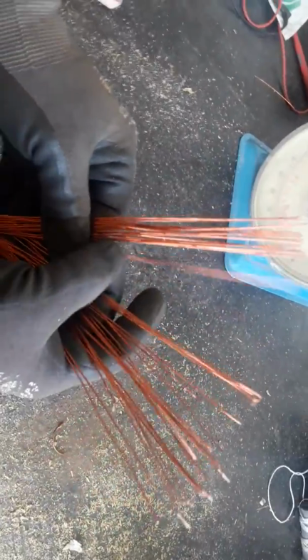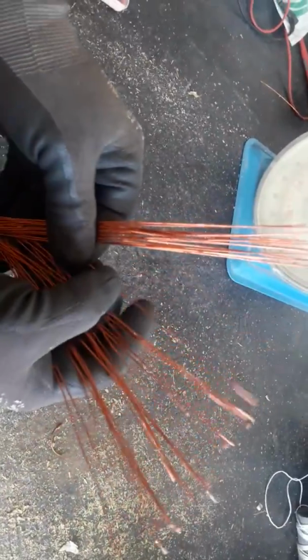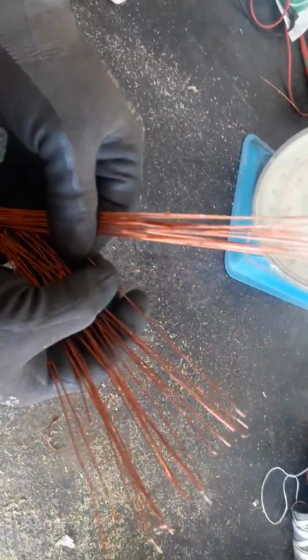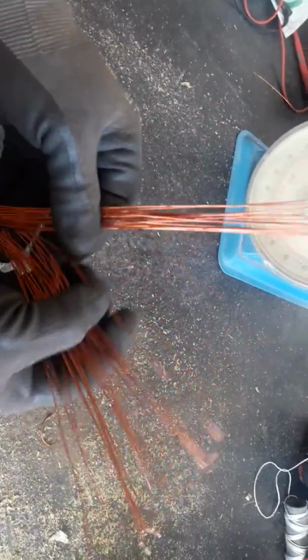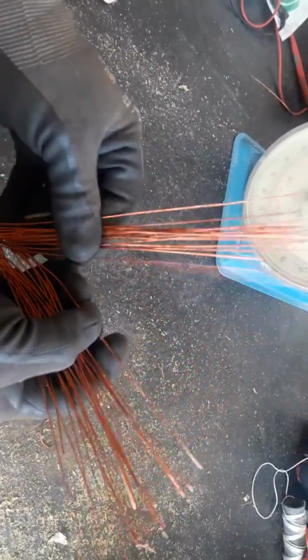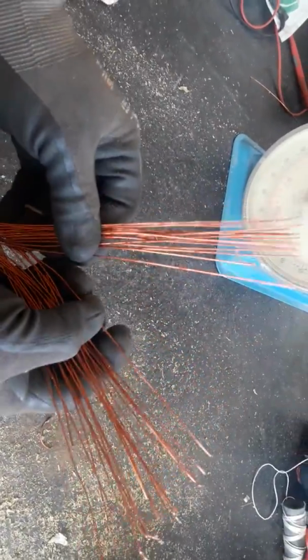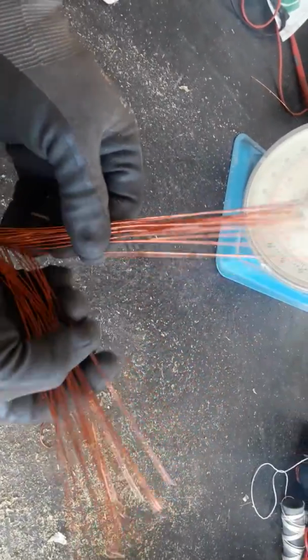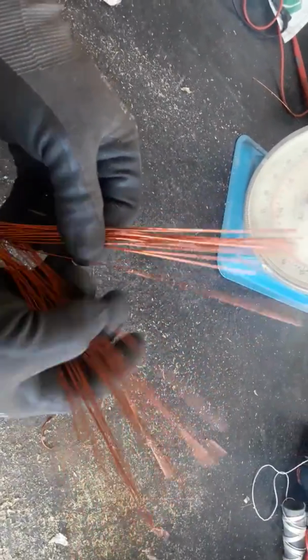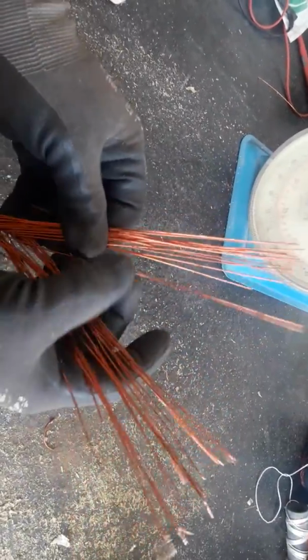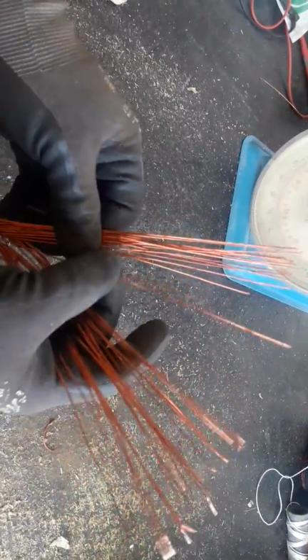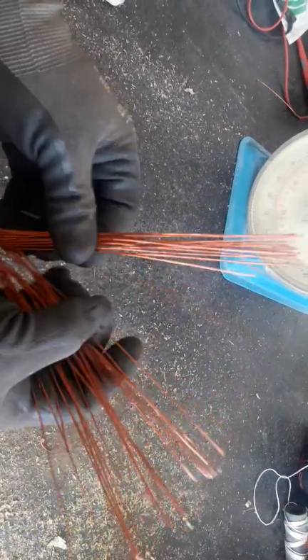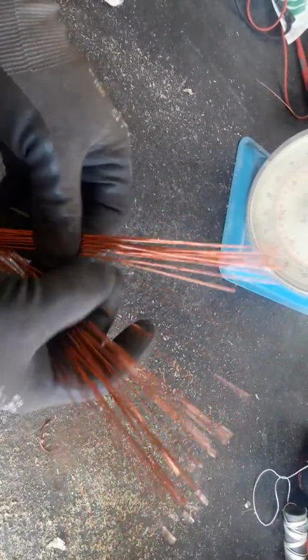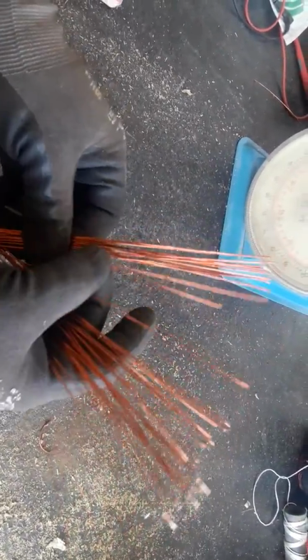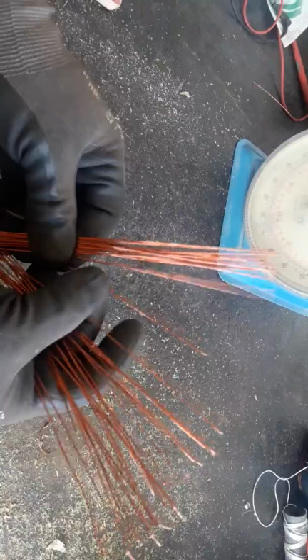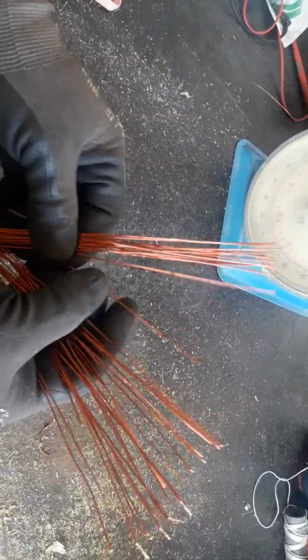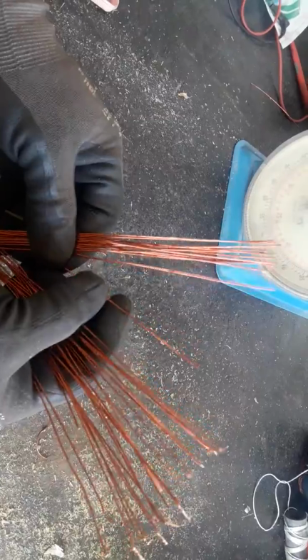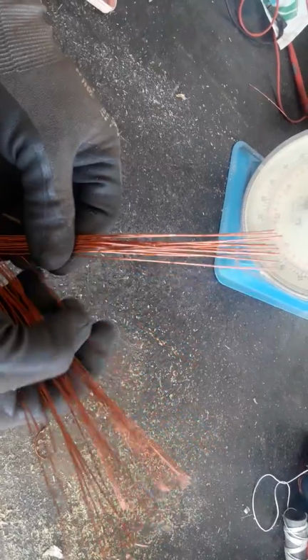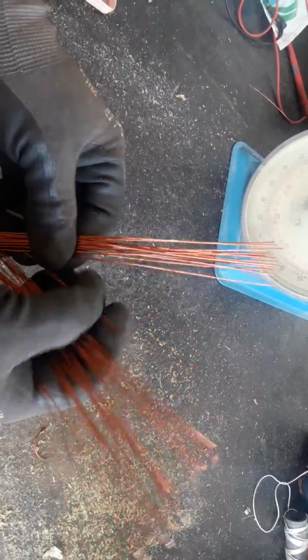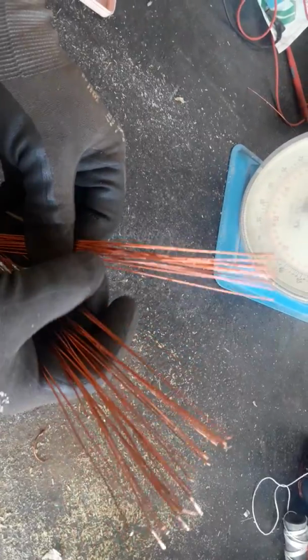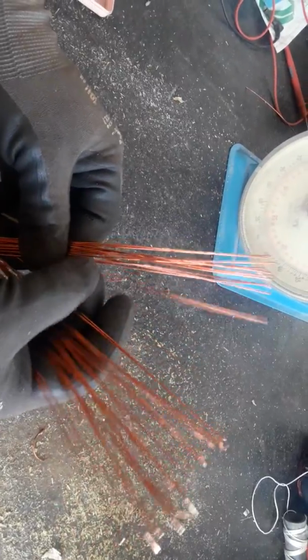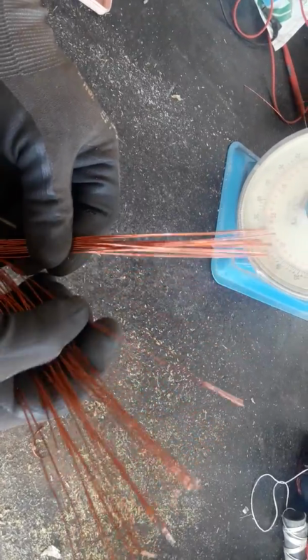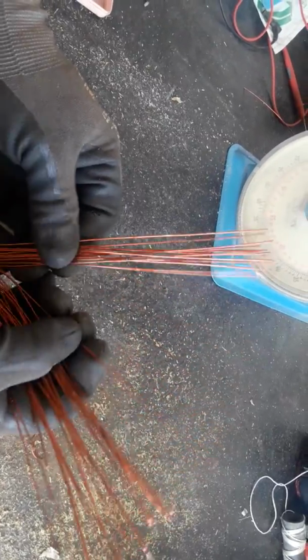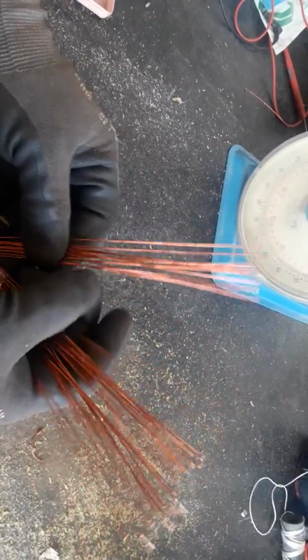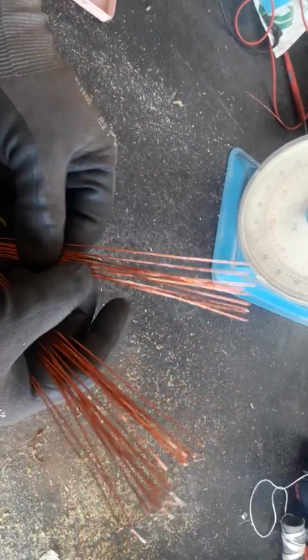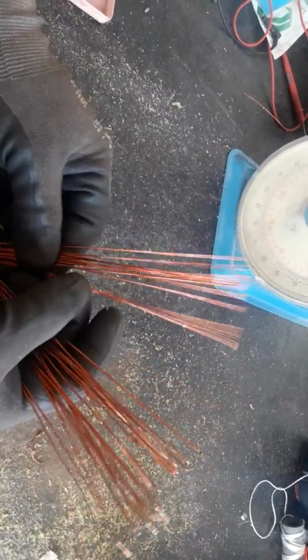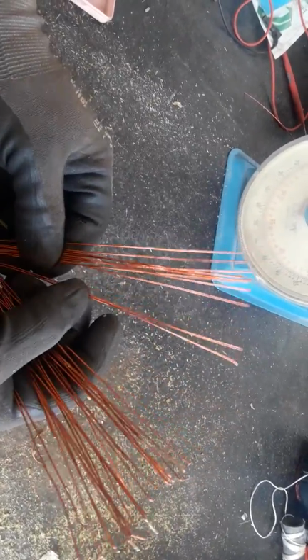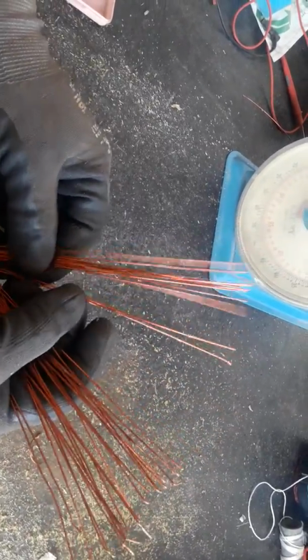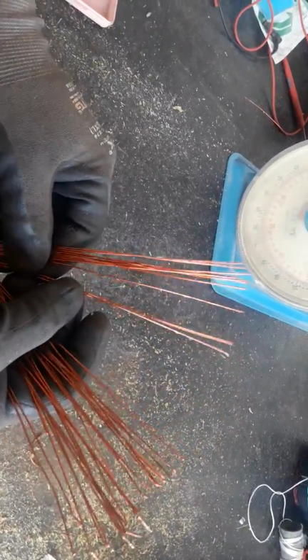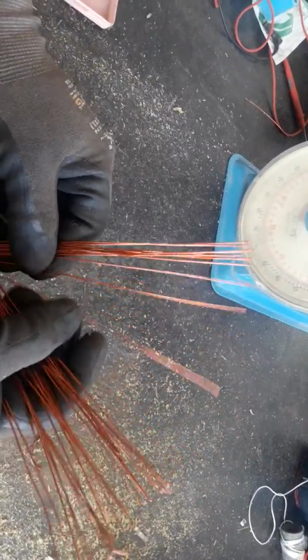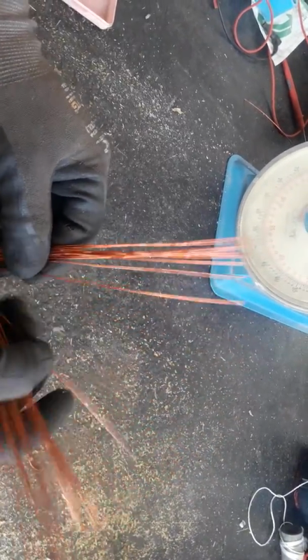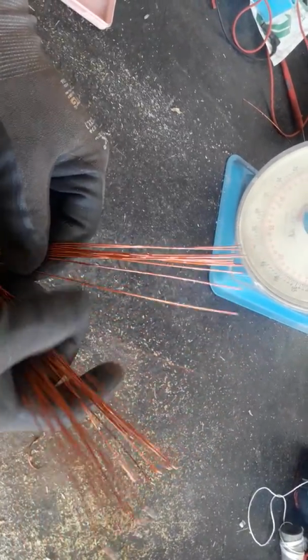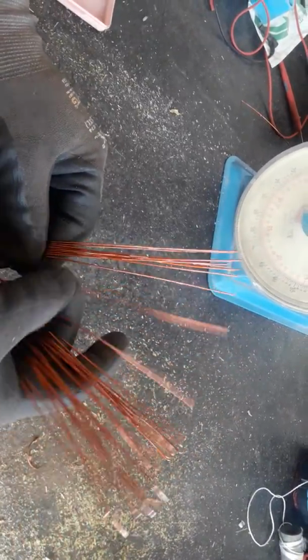Continuing the count through the coil wires: four, five, six, seven, eight...